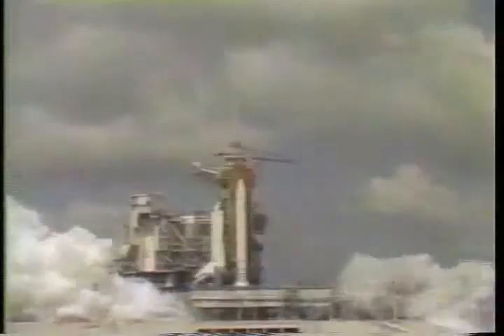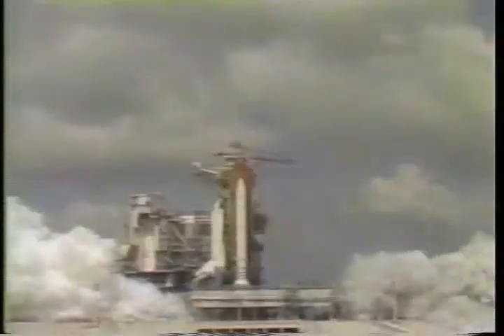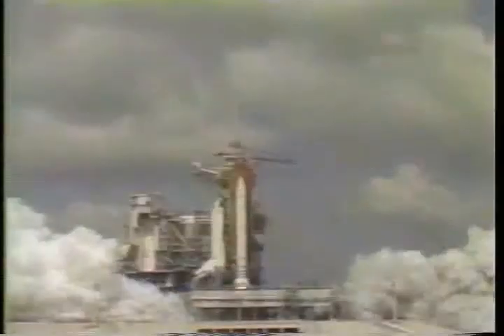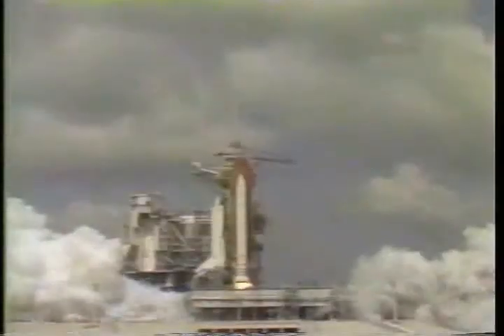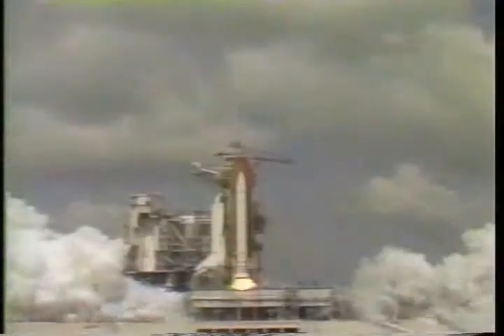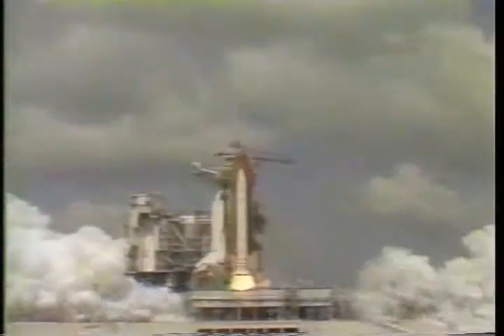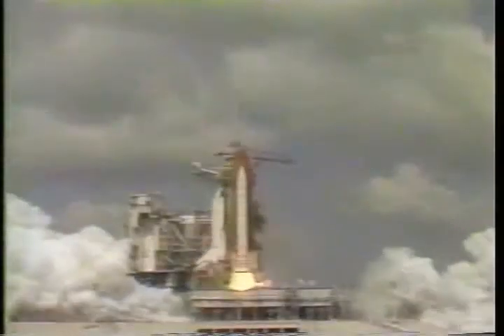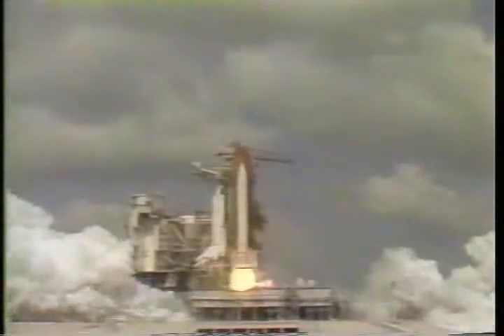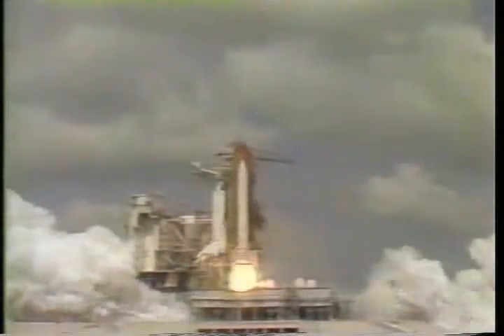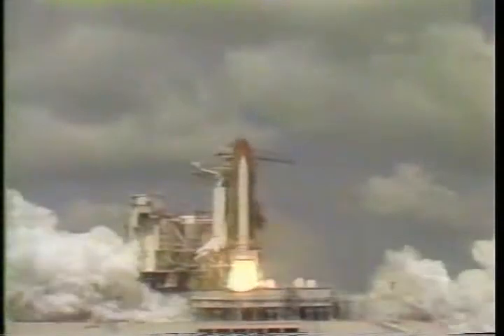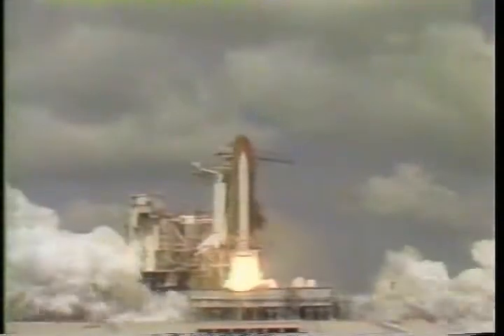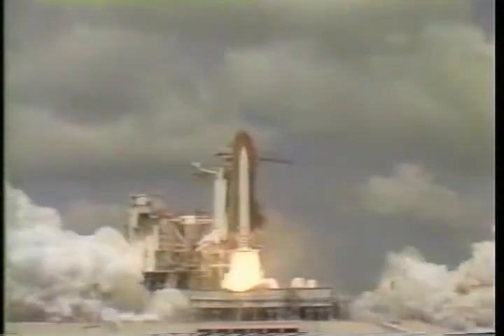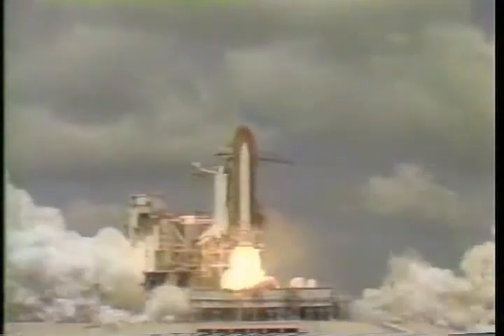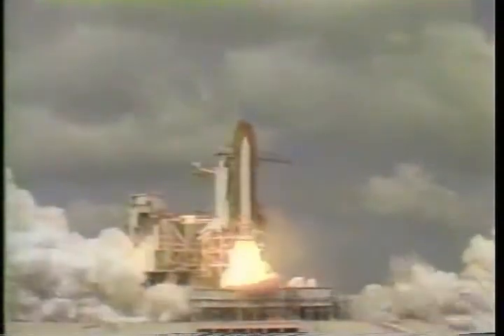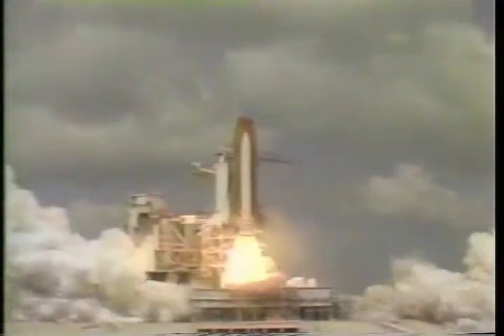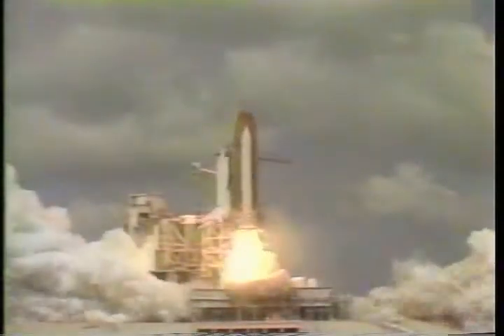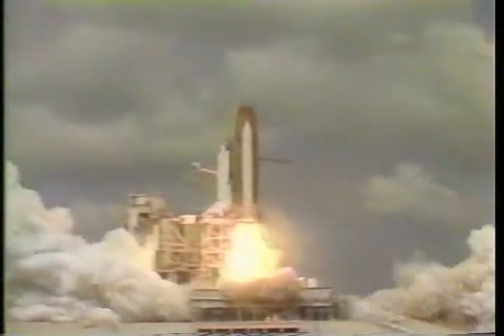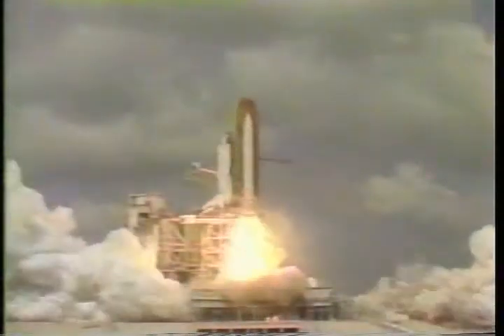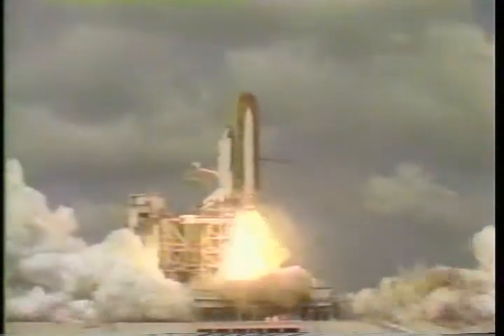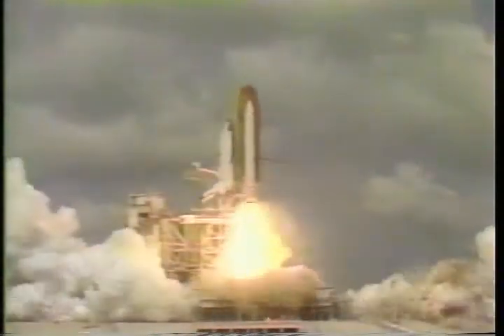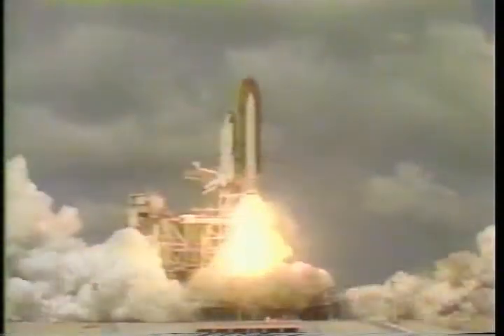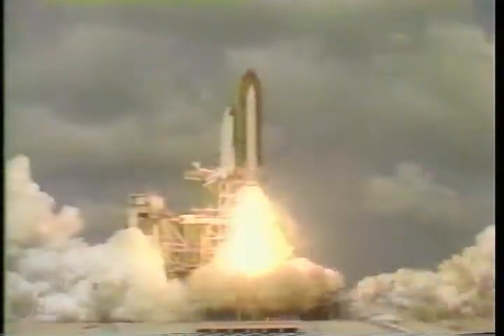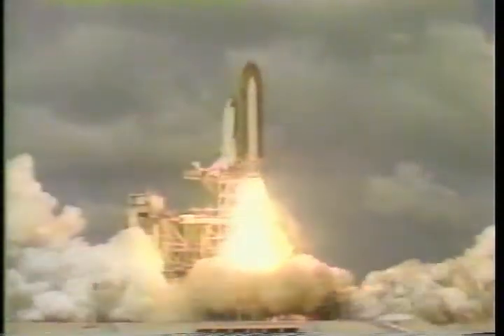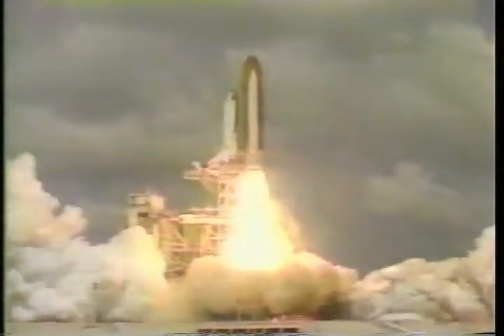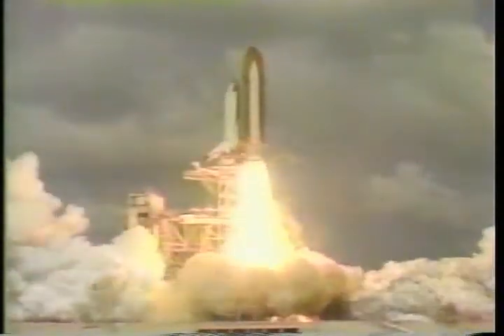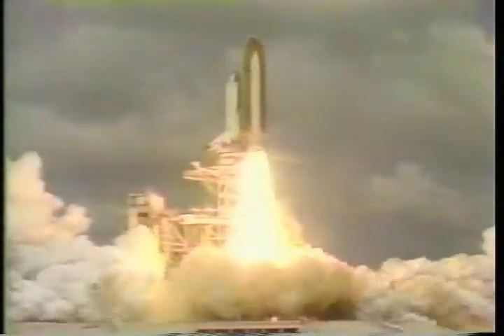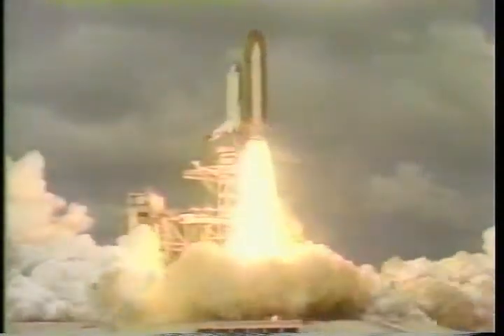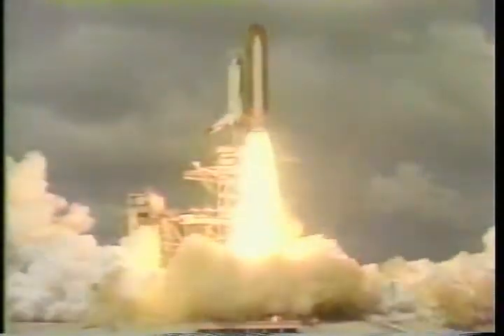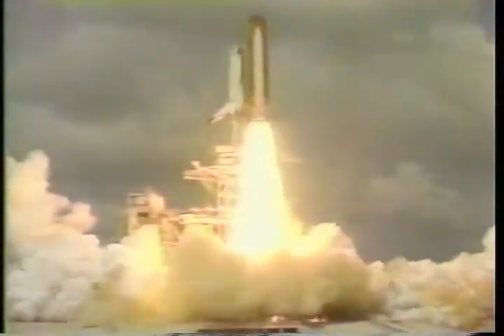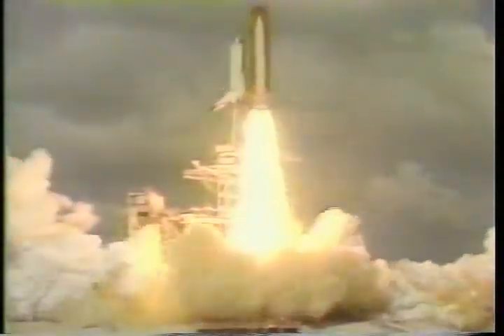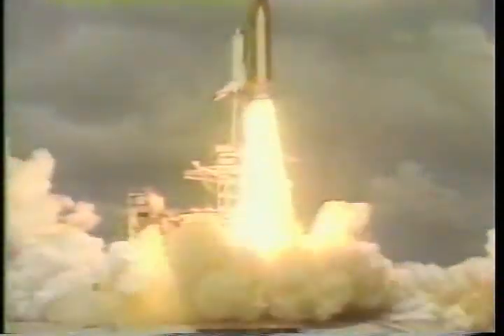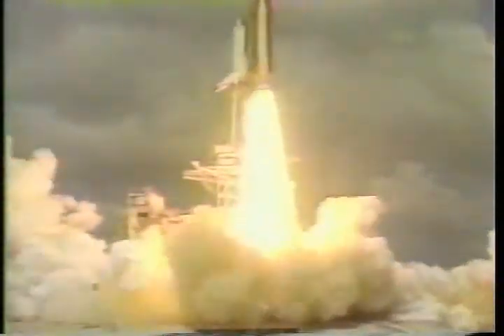Solid rocket ignition and liftoff — liftoff of Columbia on a voyage to the future.